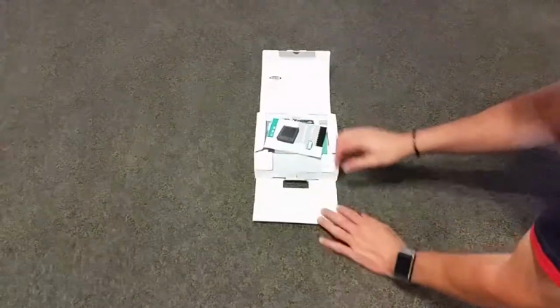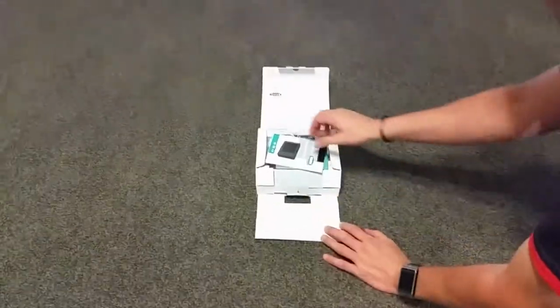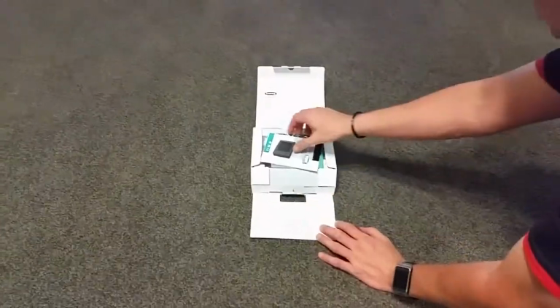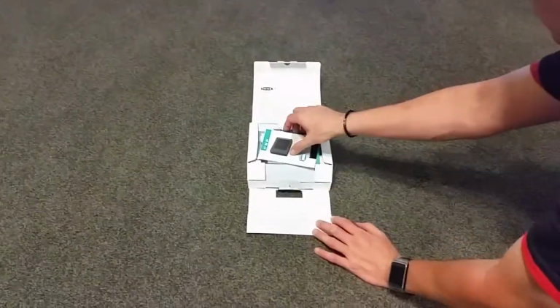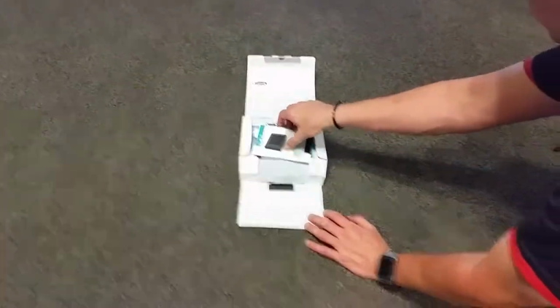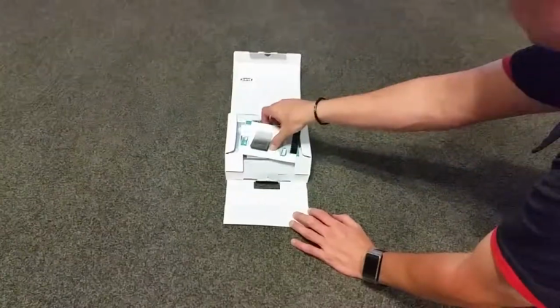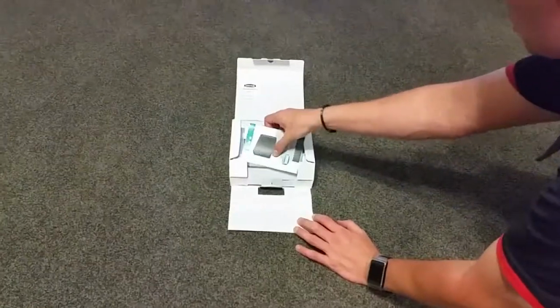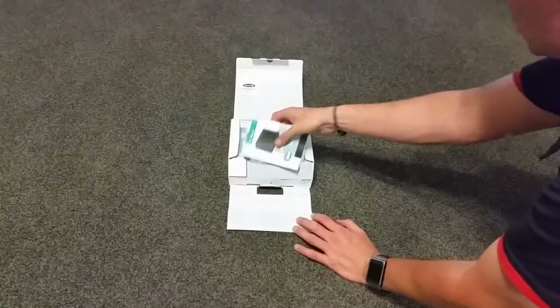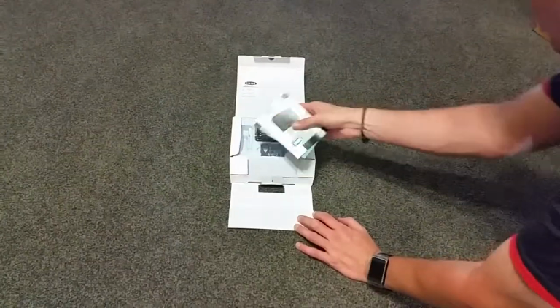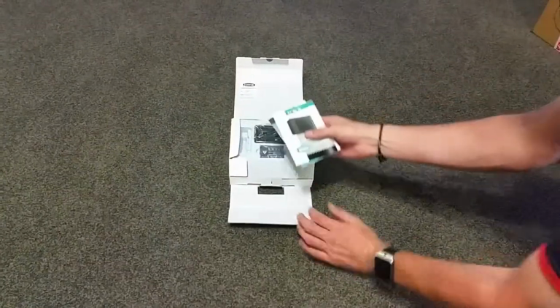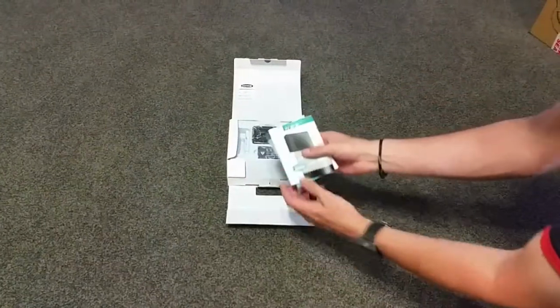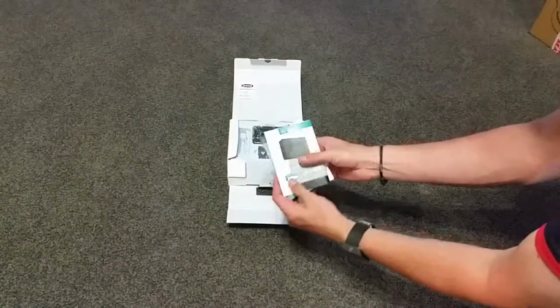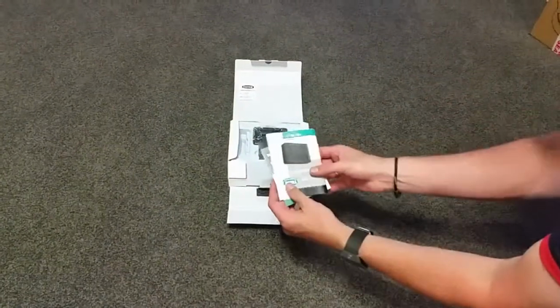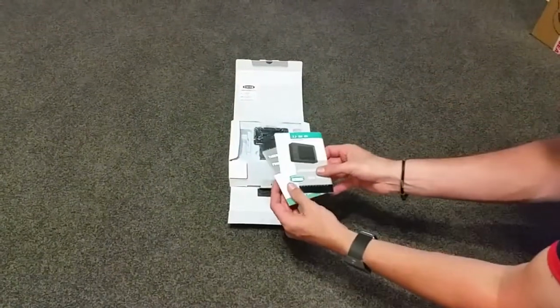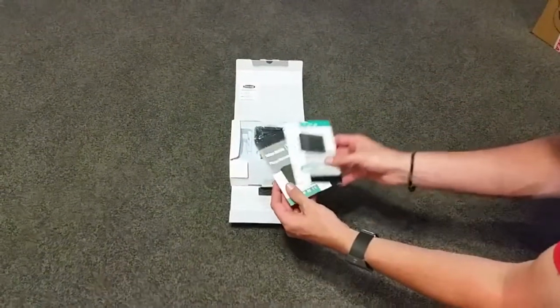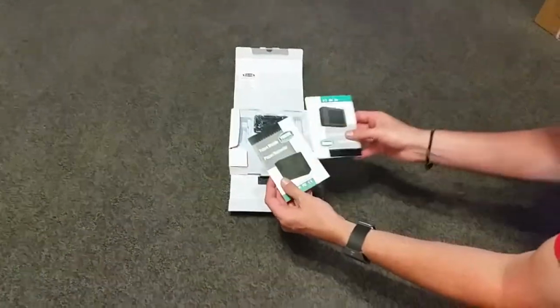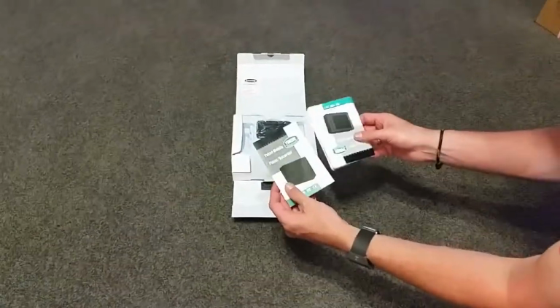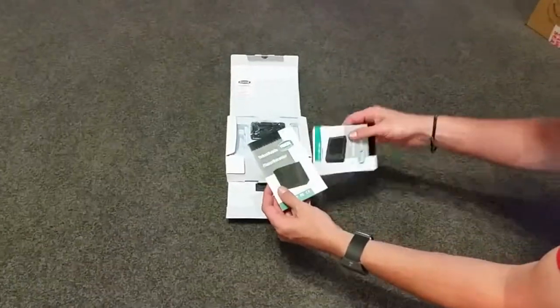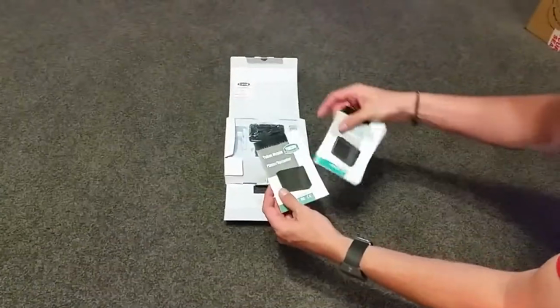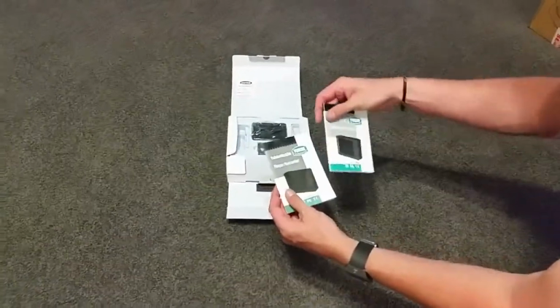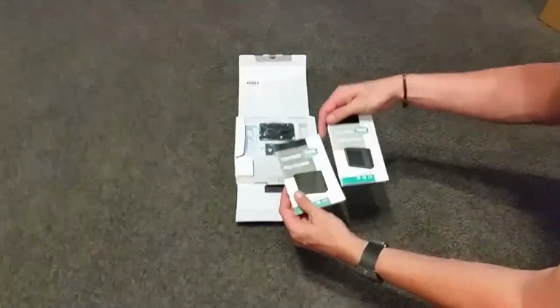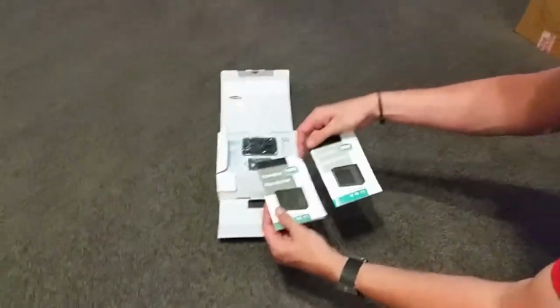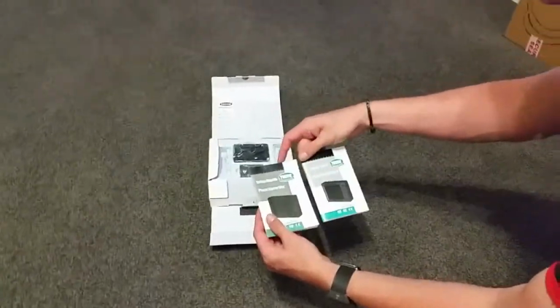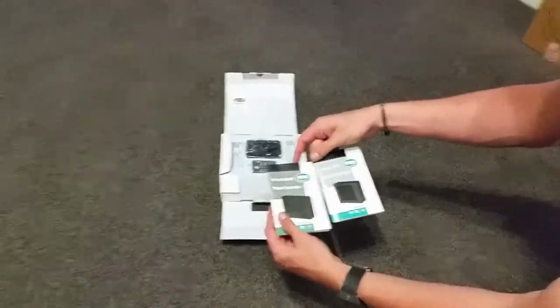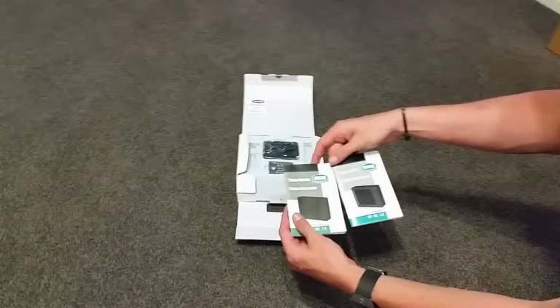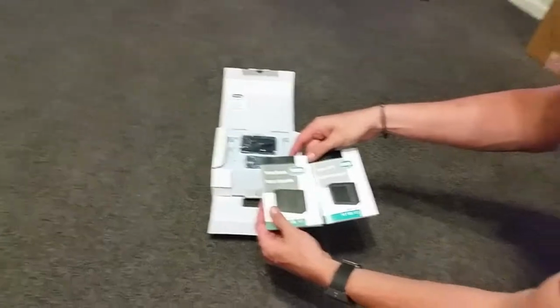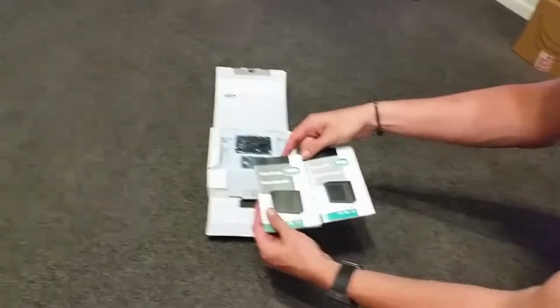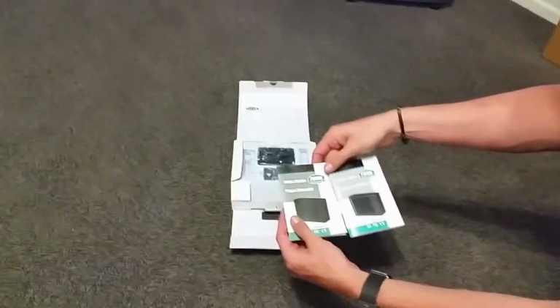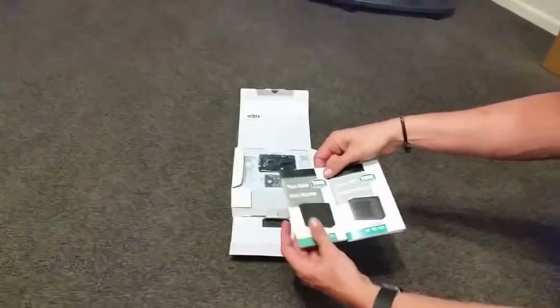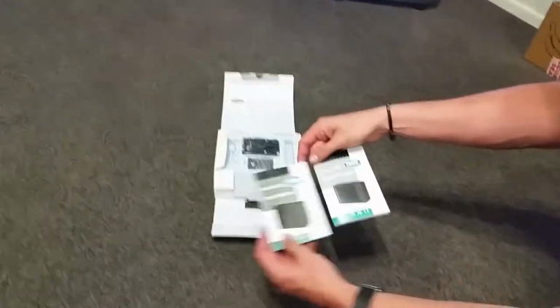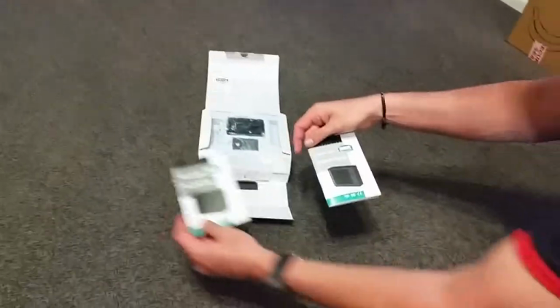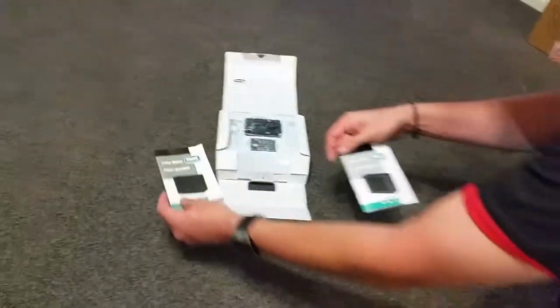The first thing we're greeted with is the usual paperwork, instructions, and warranties.